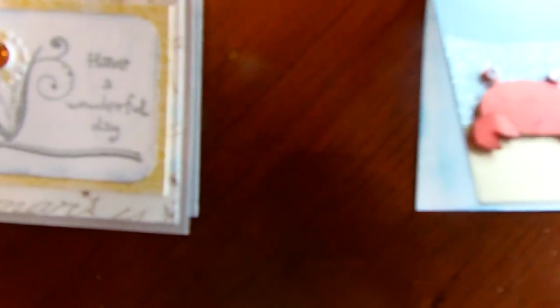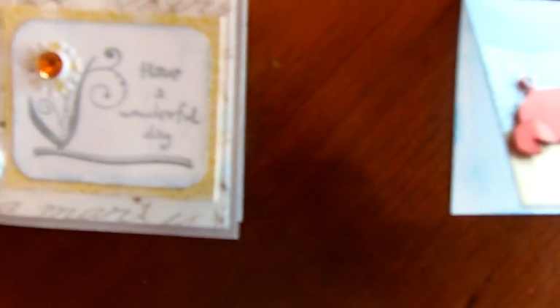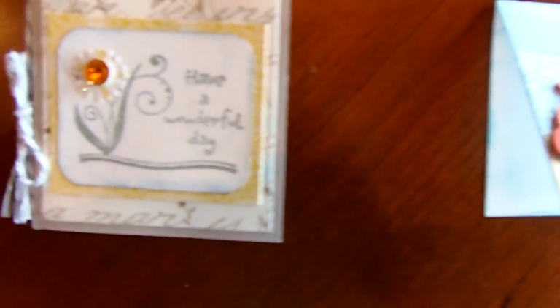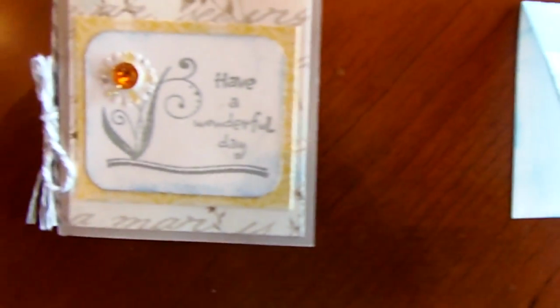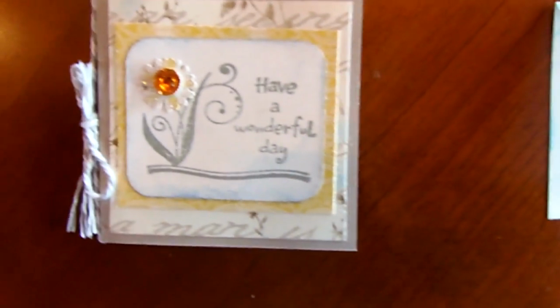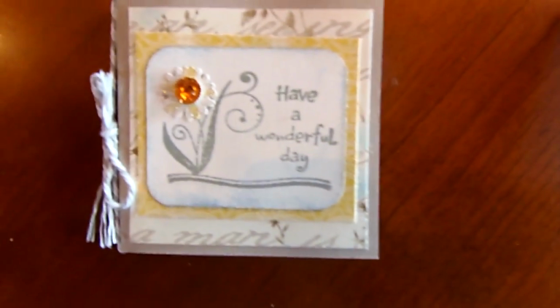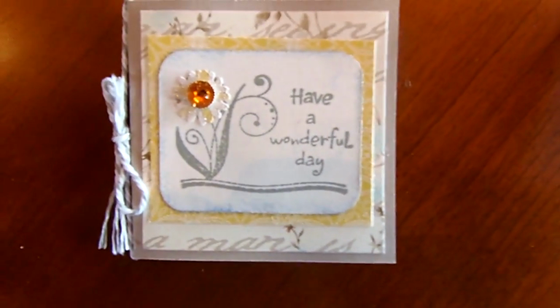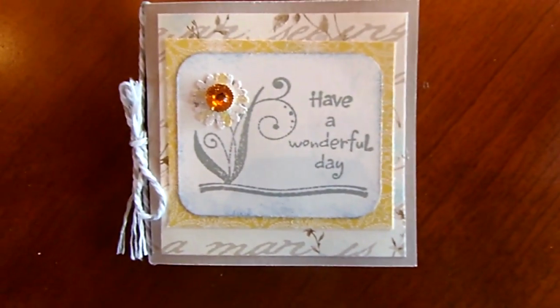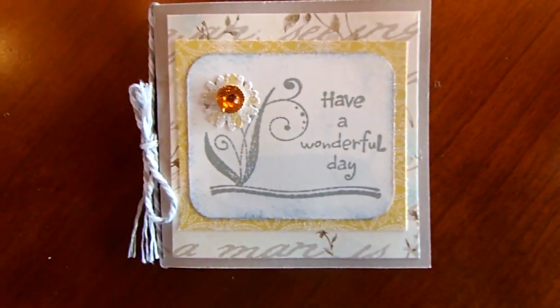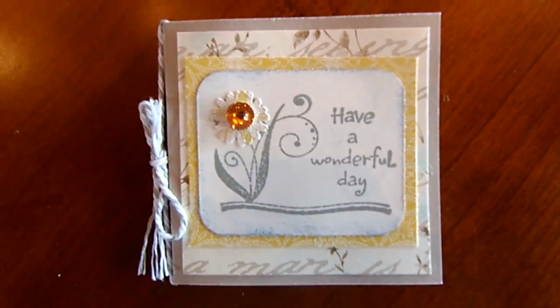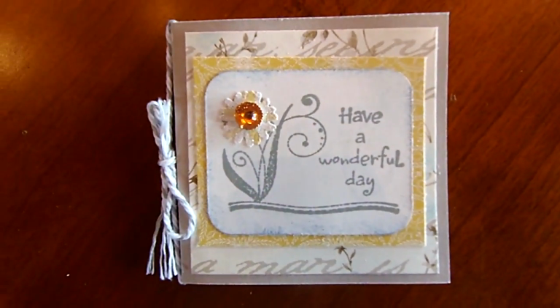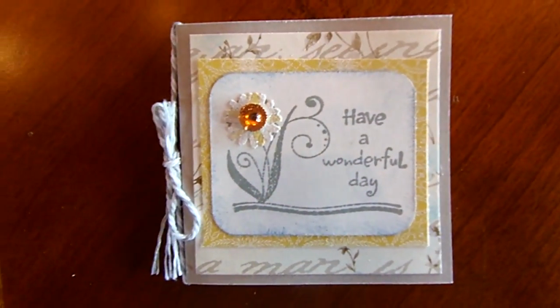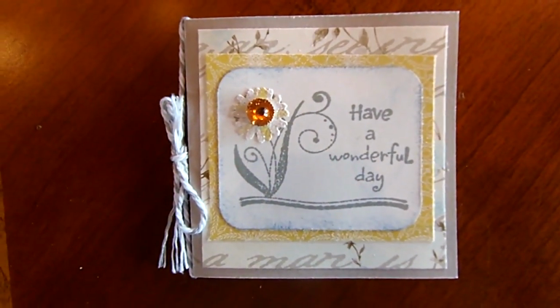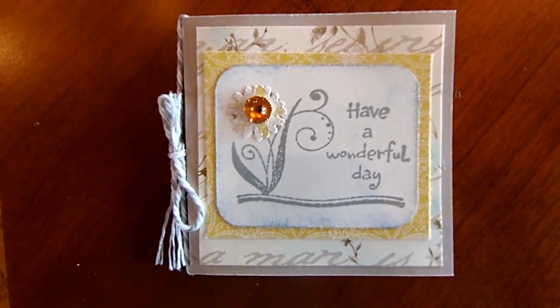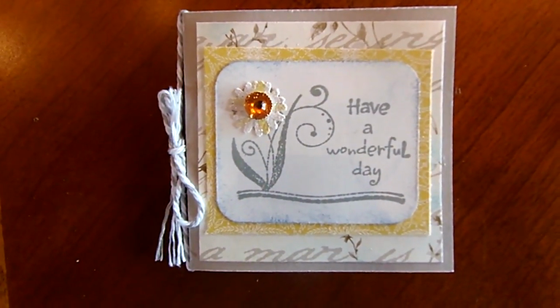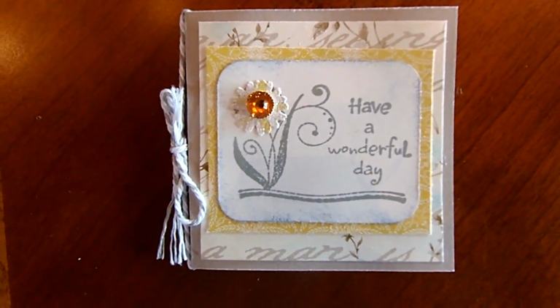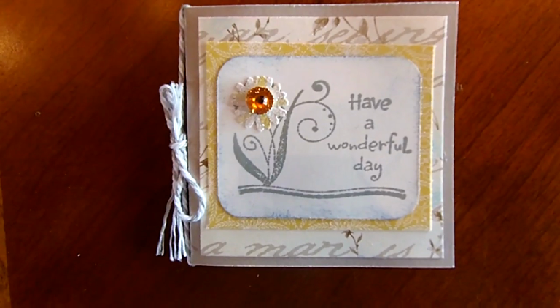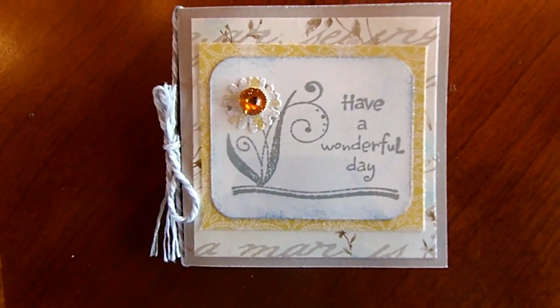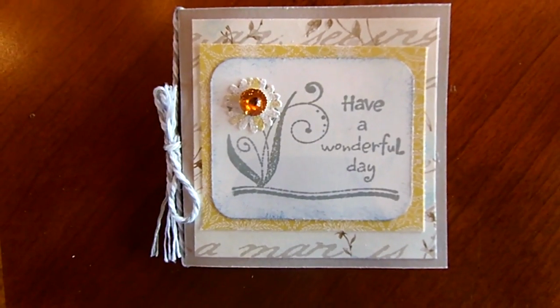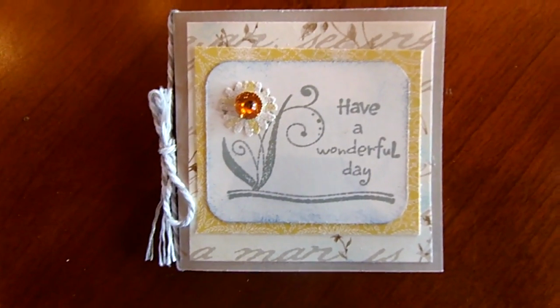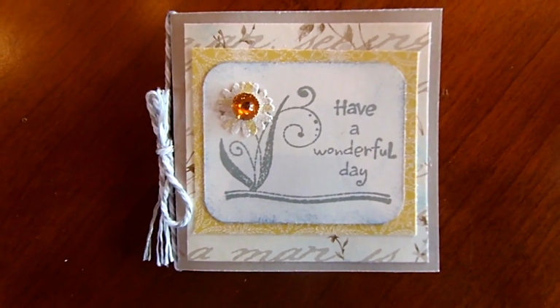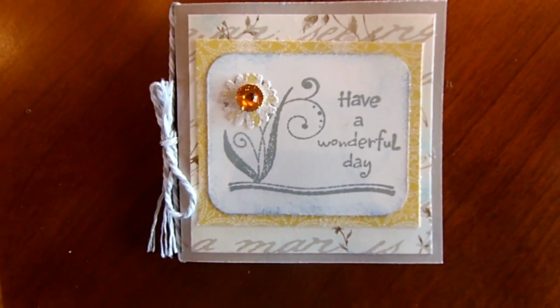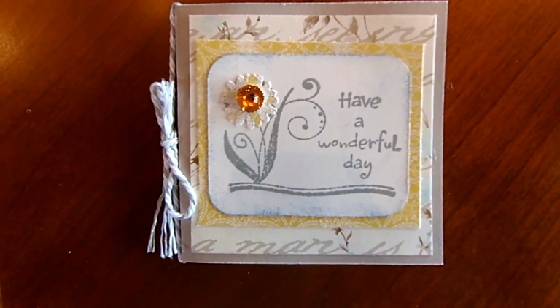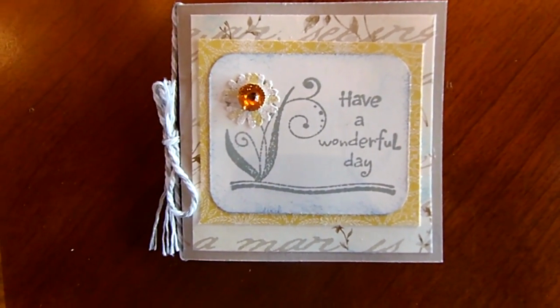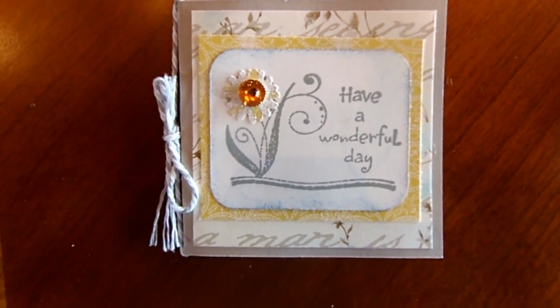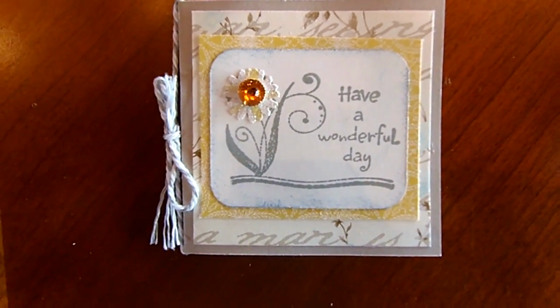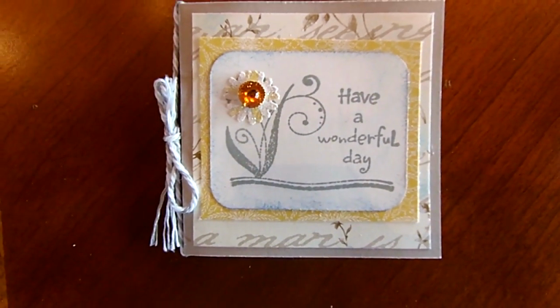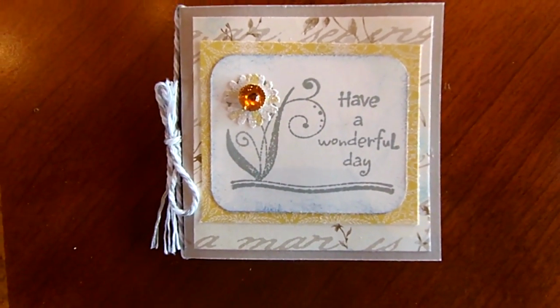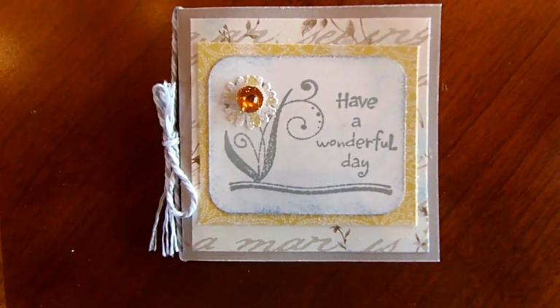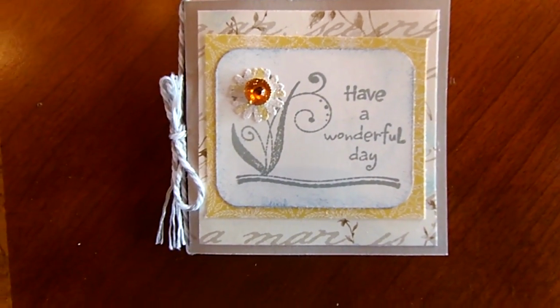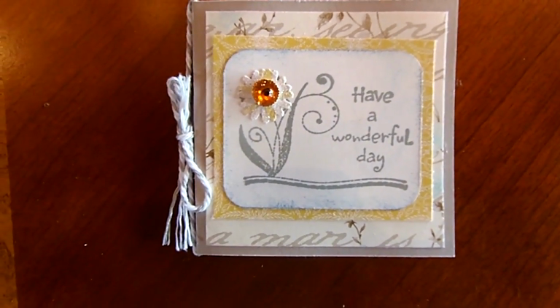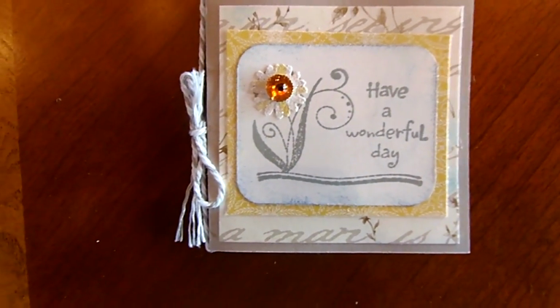This one was done by Ruth. Love the colors that she picked out for that. Have a wonderful day. Really sweet.